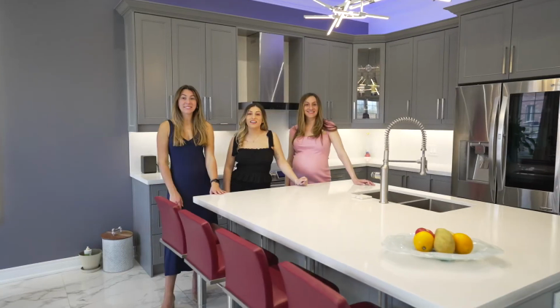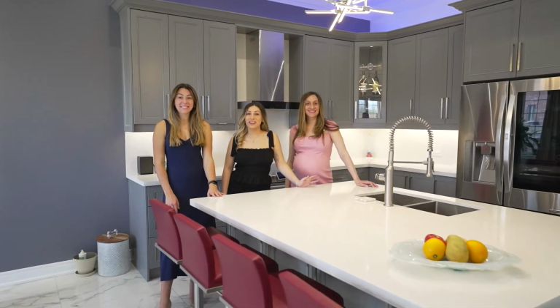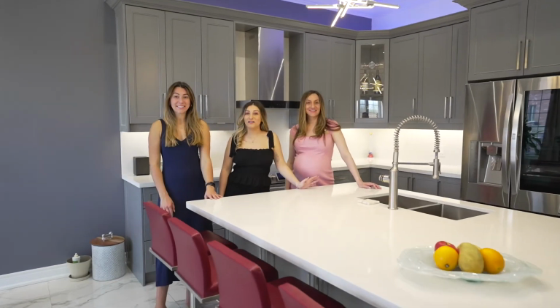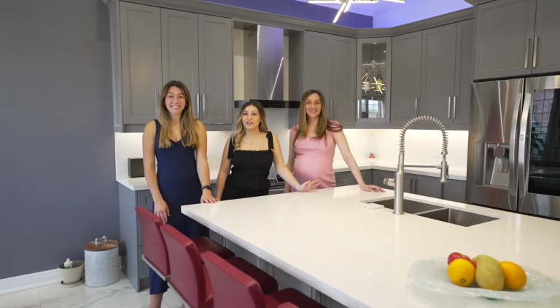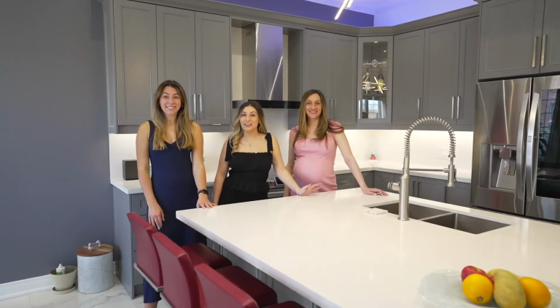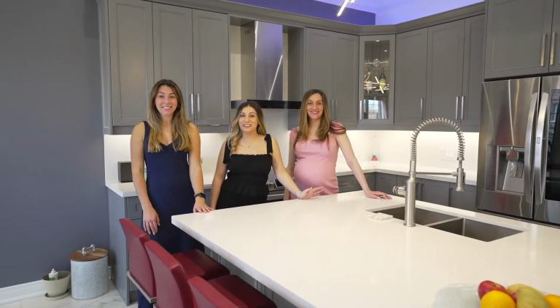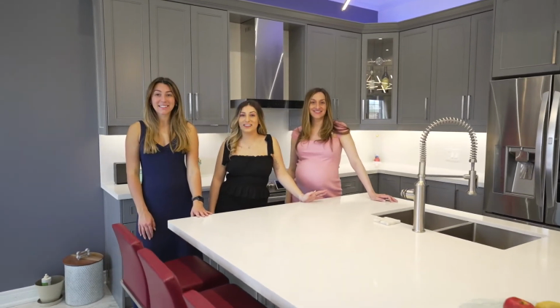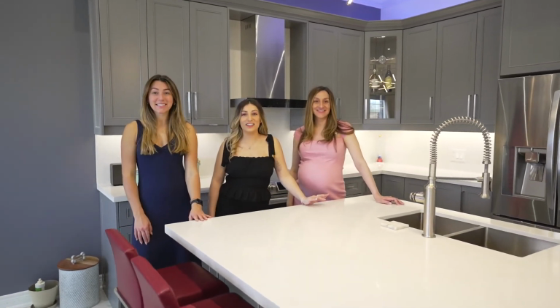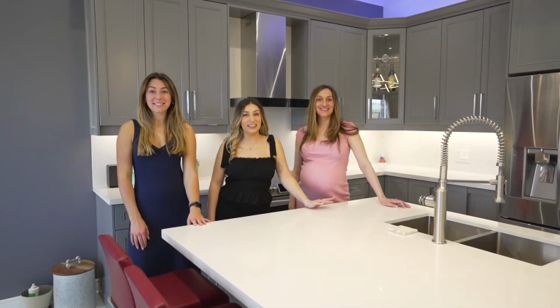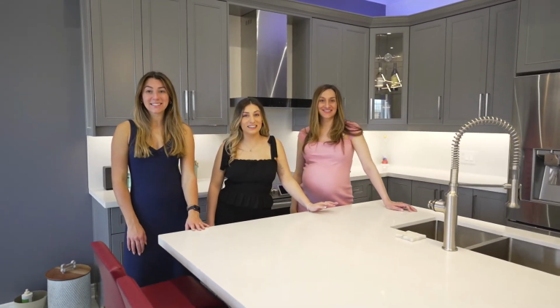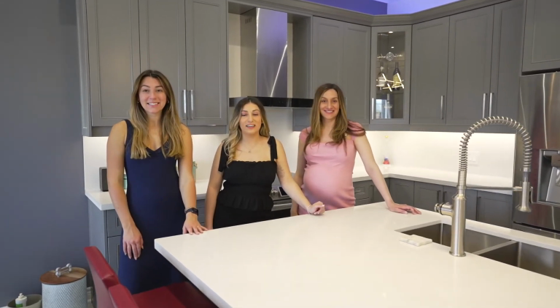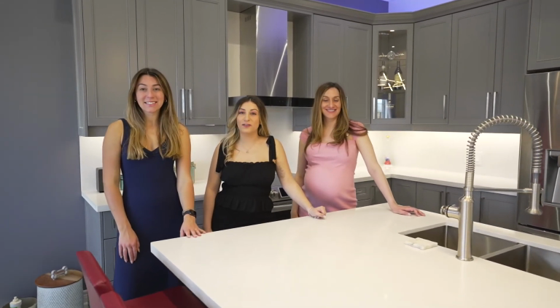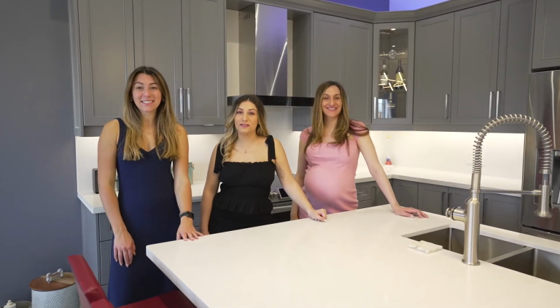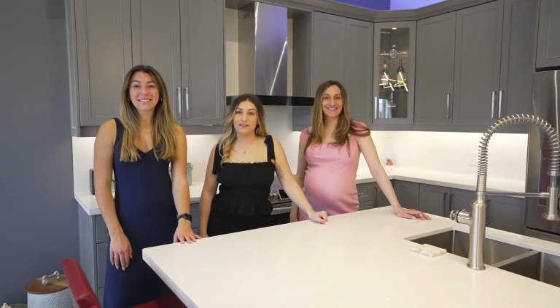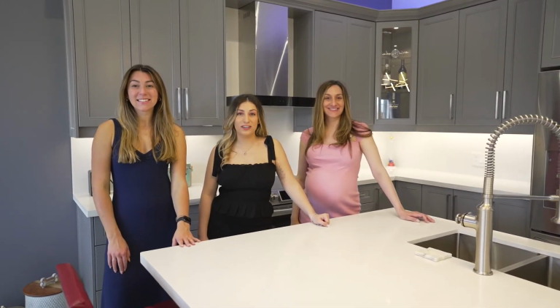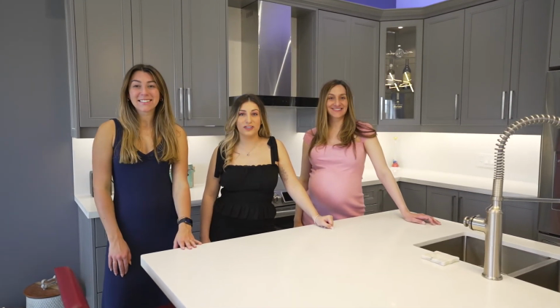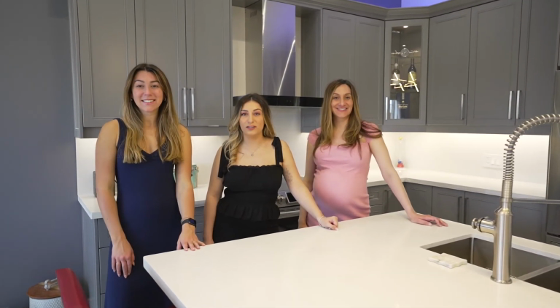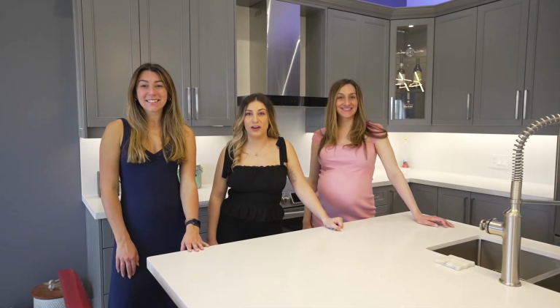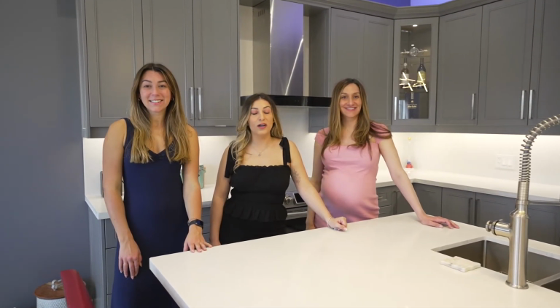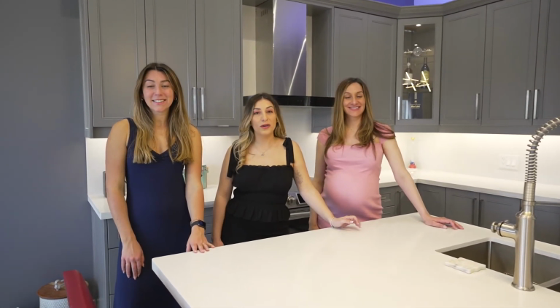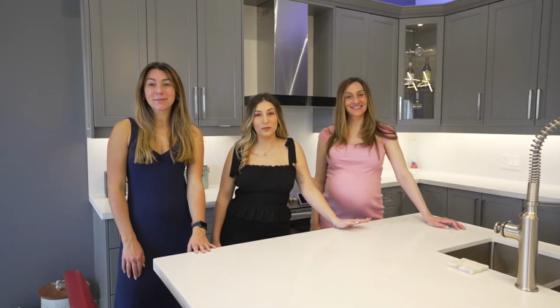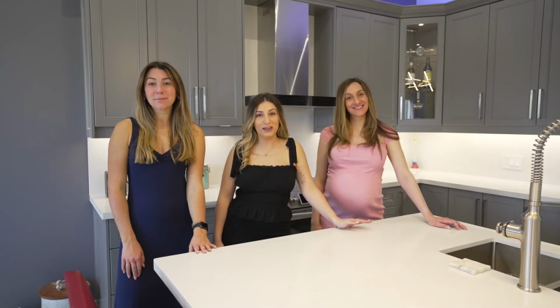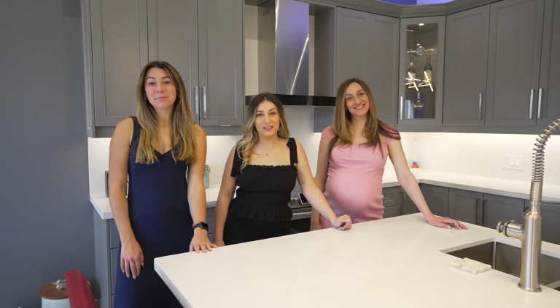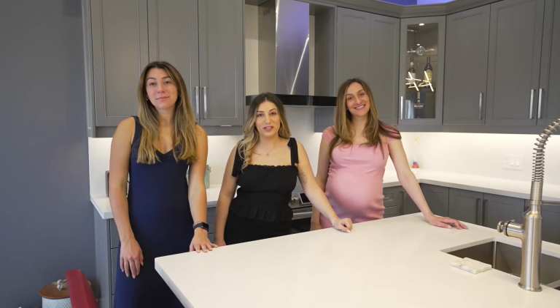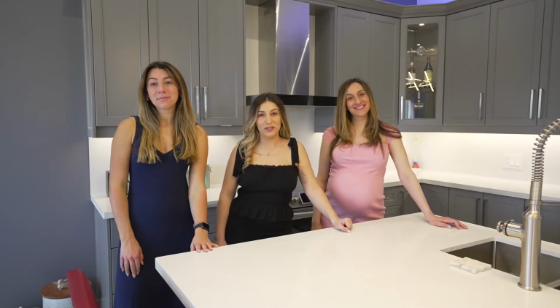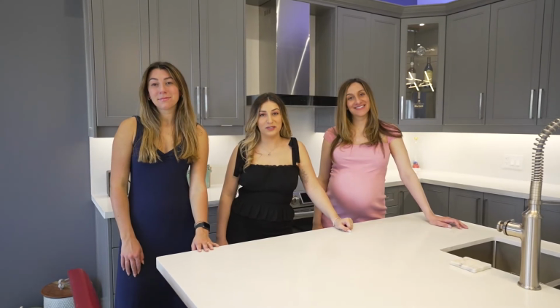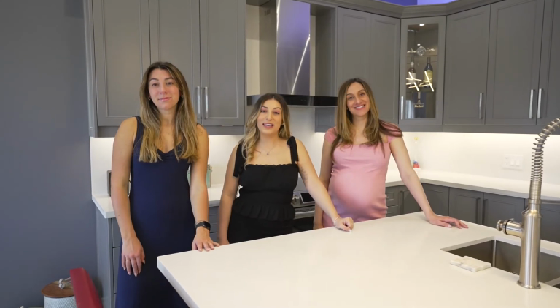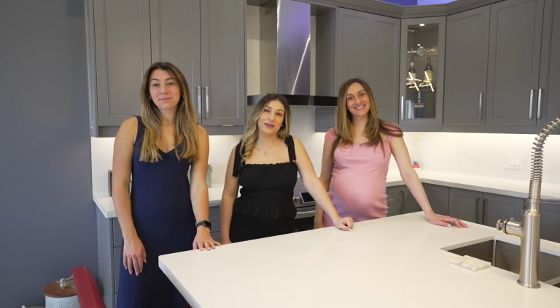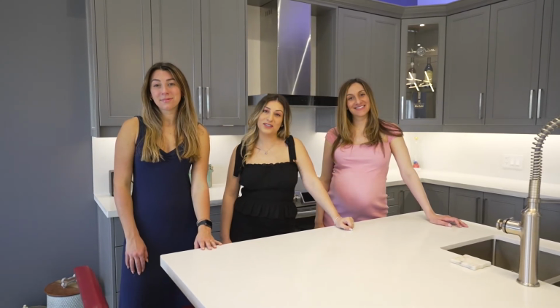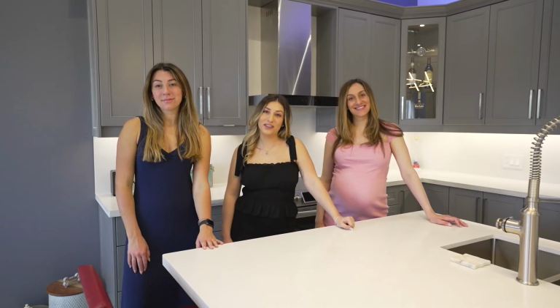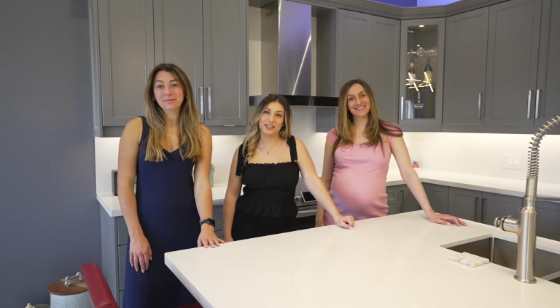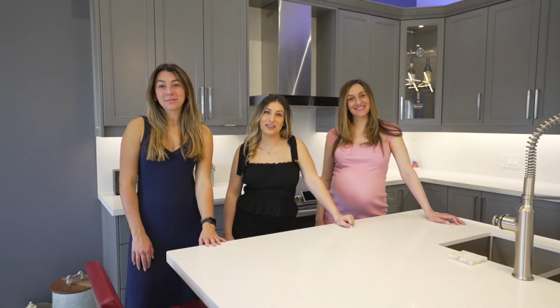Thank you for joining us here at our latest listing, 45 Crane Street in Aurora. We hope you love it as much as we do. Can't wait to show you the next one.